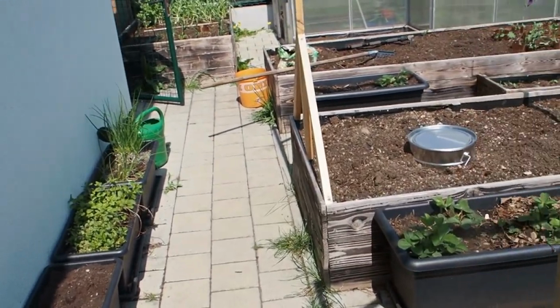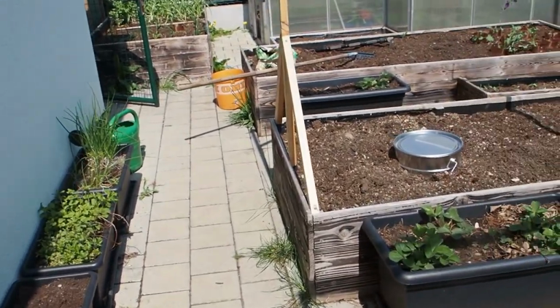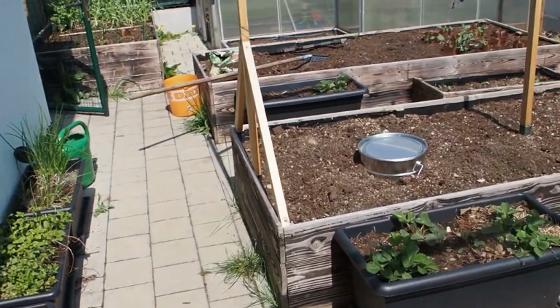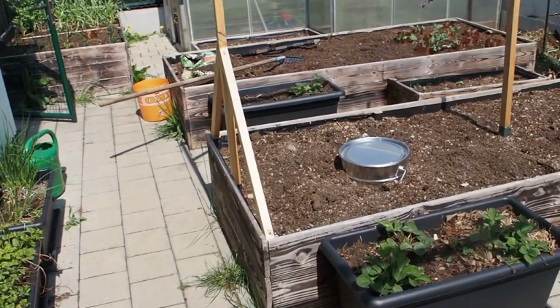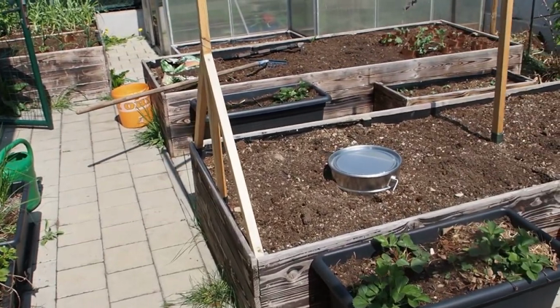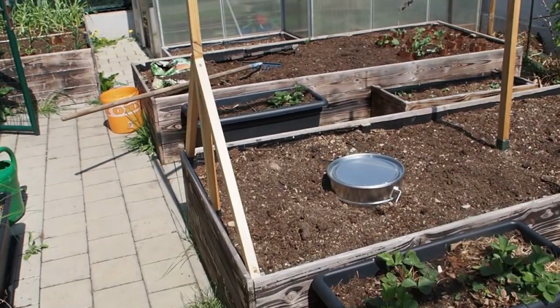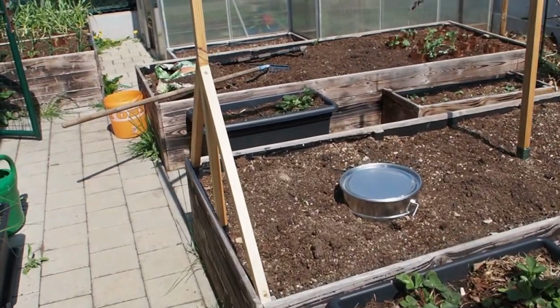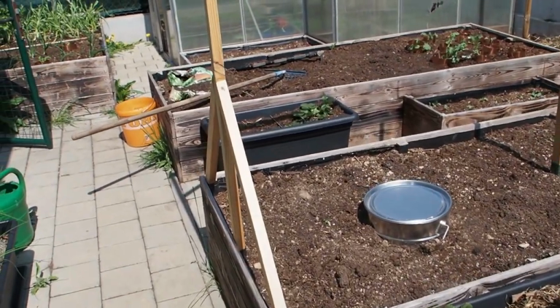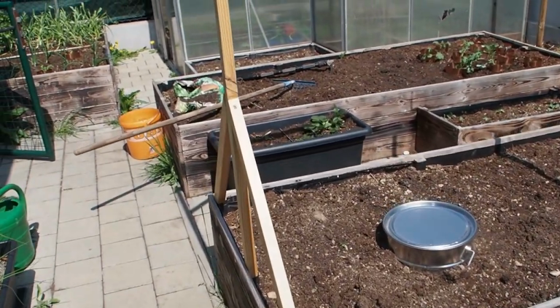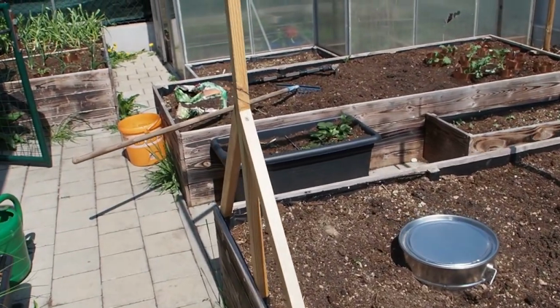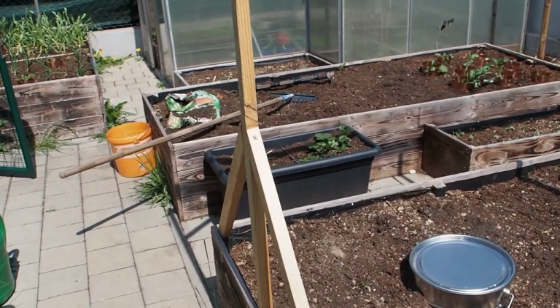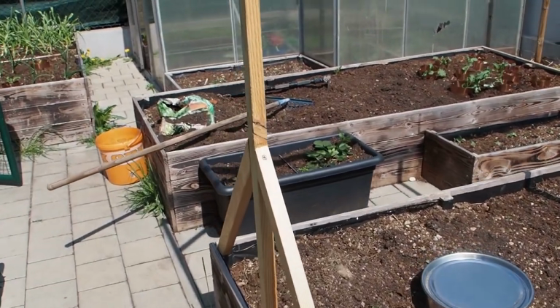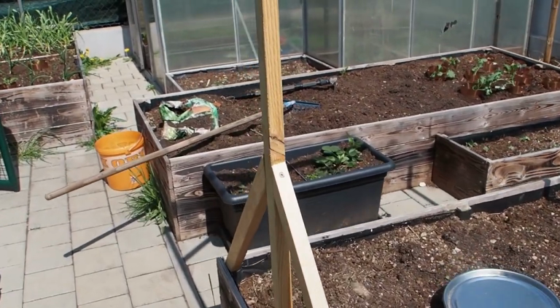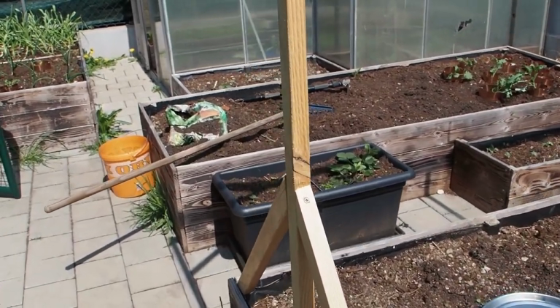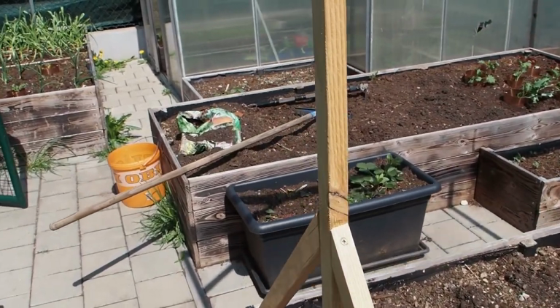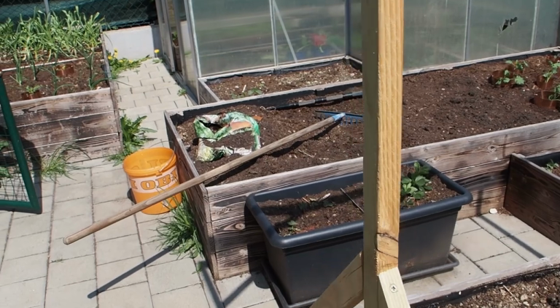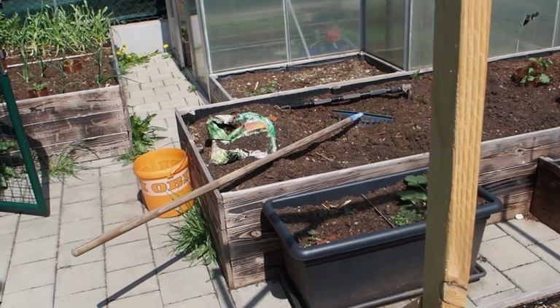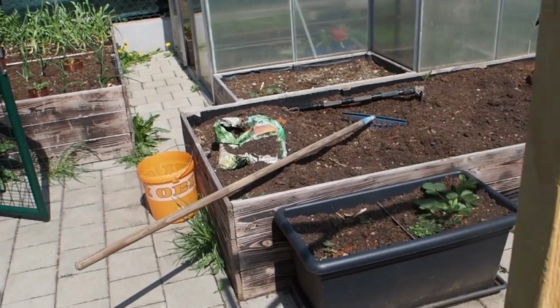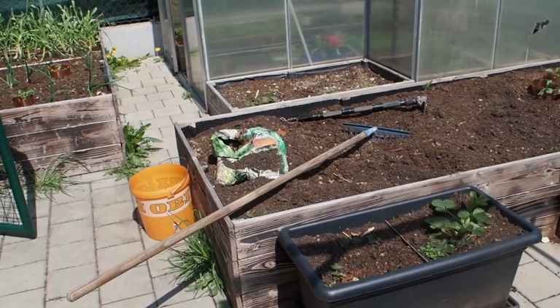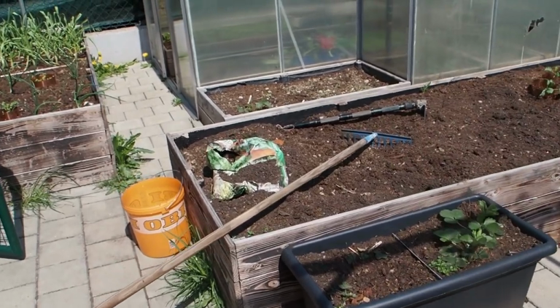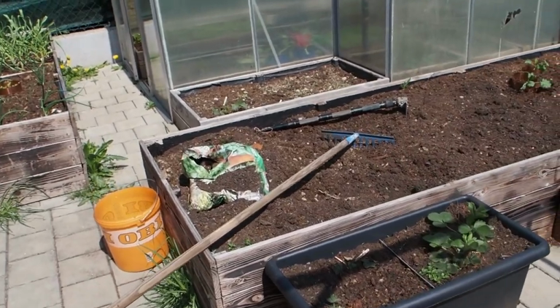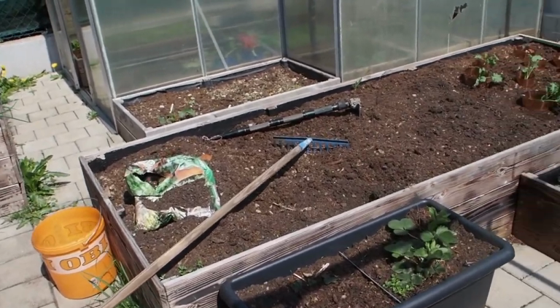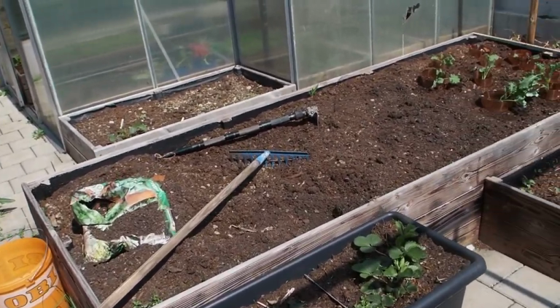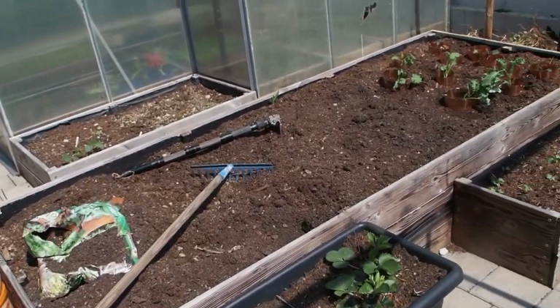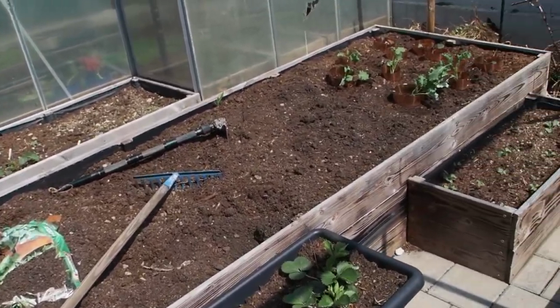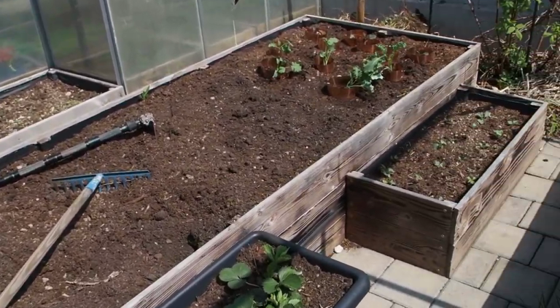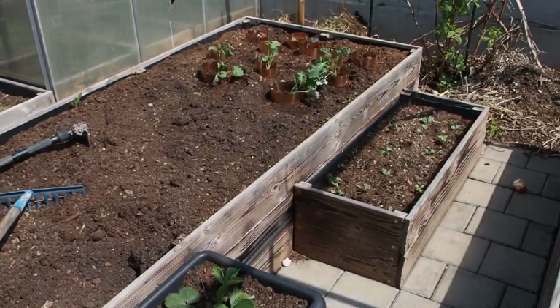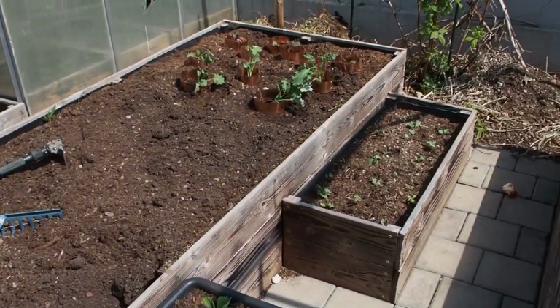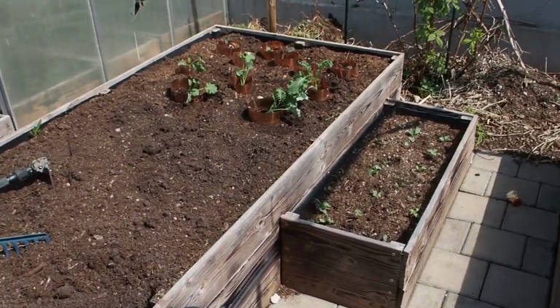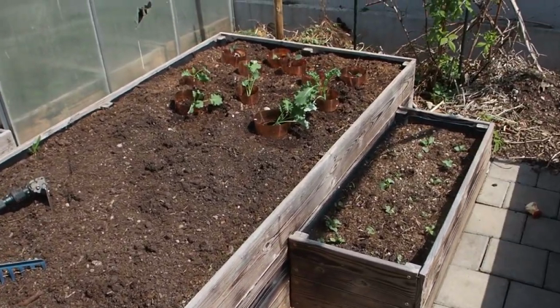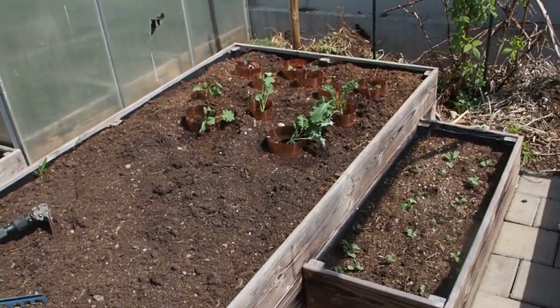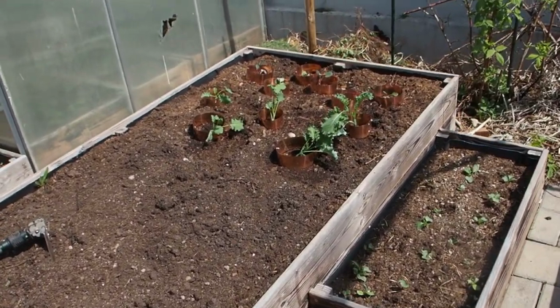I wanted to give you a quick update on my urban garden and everything is looking great. And look at this here.